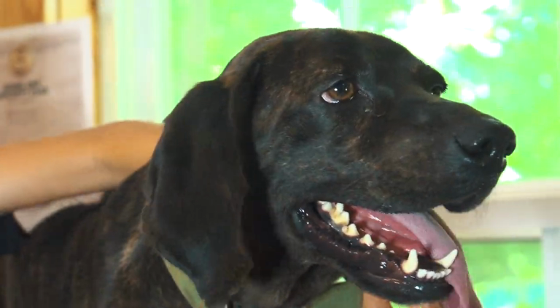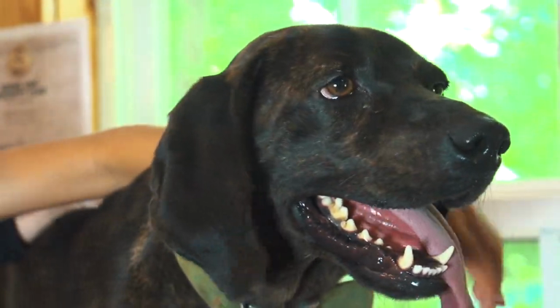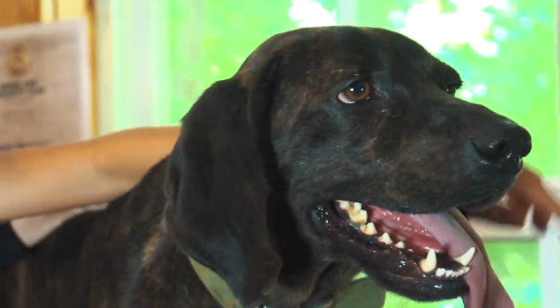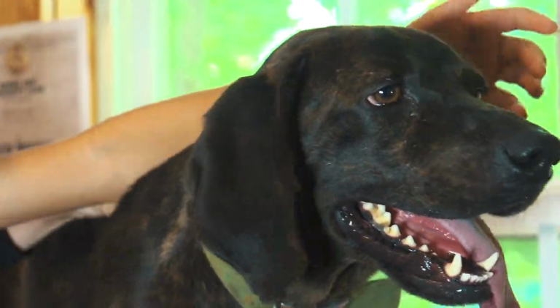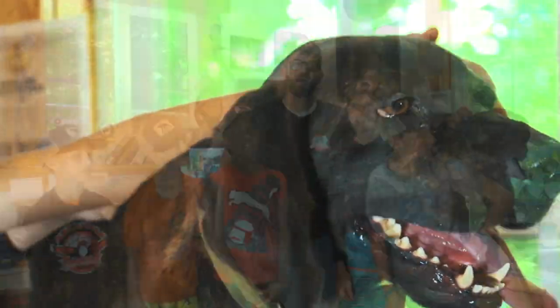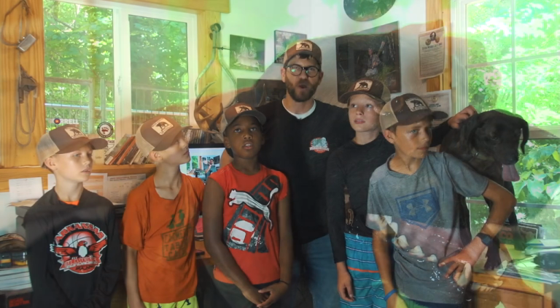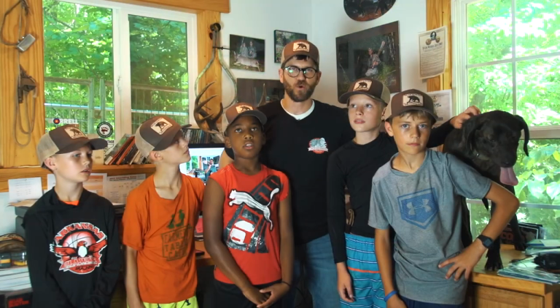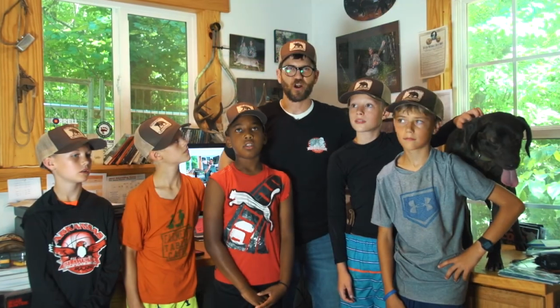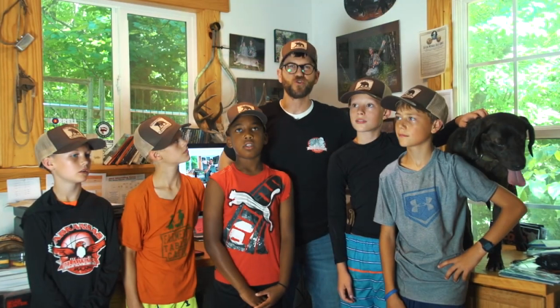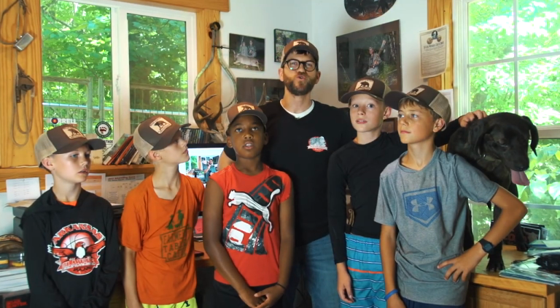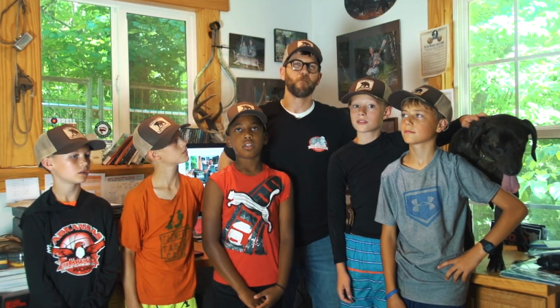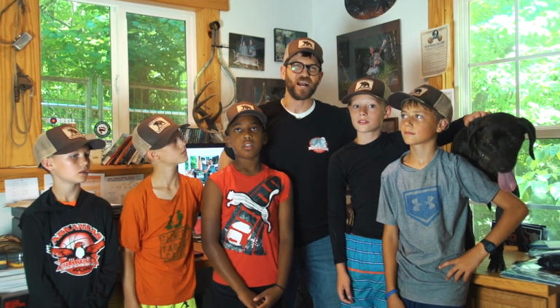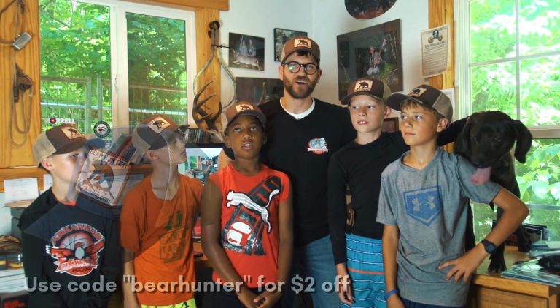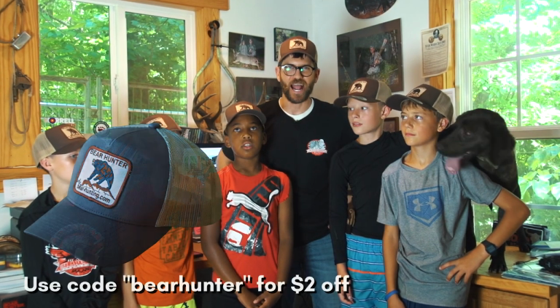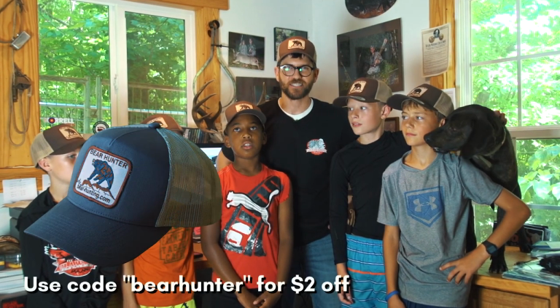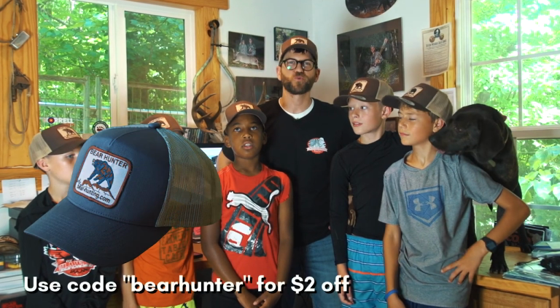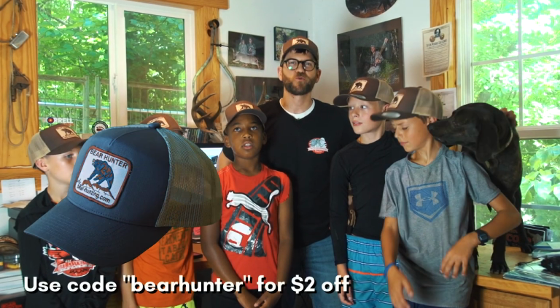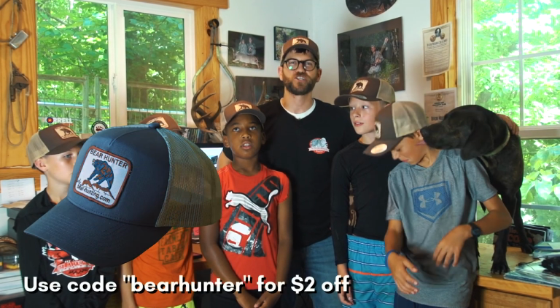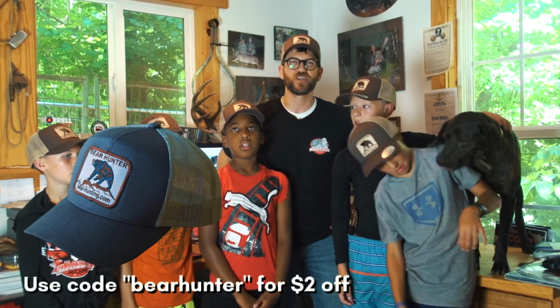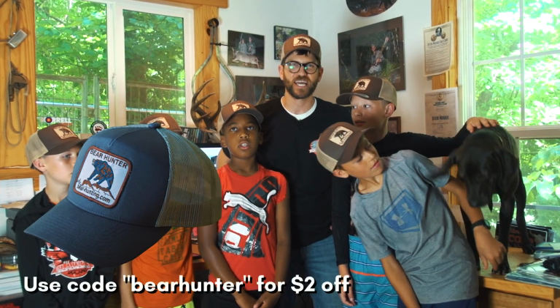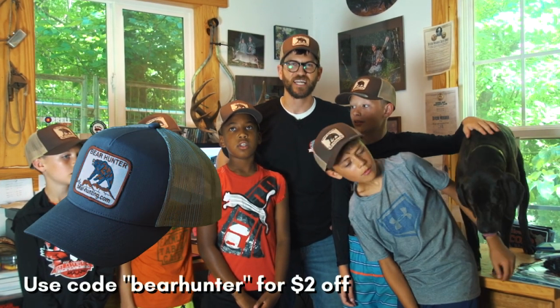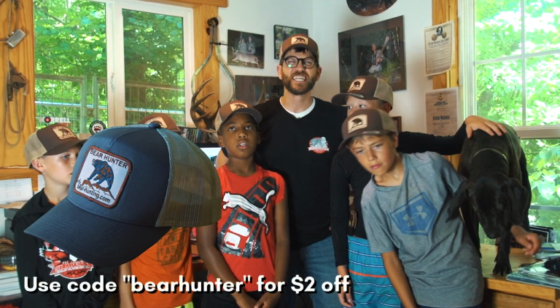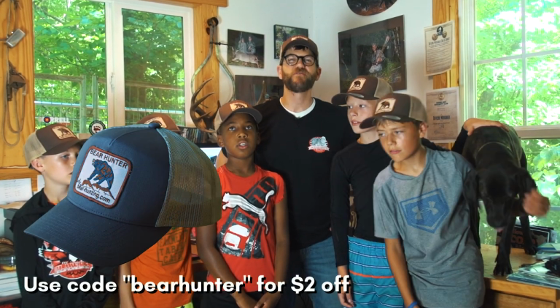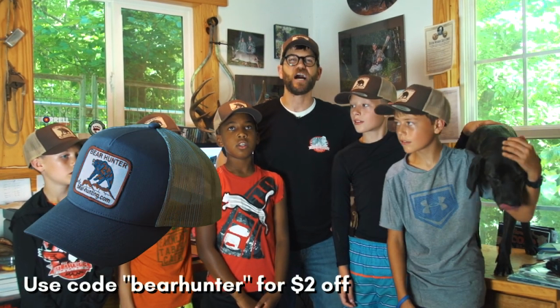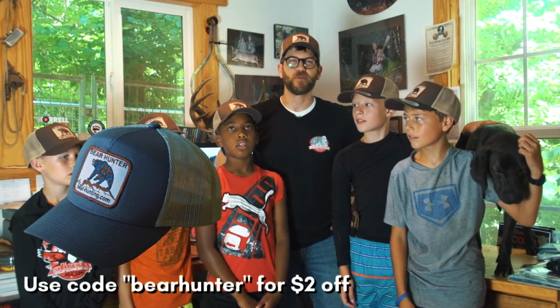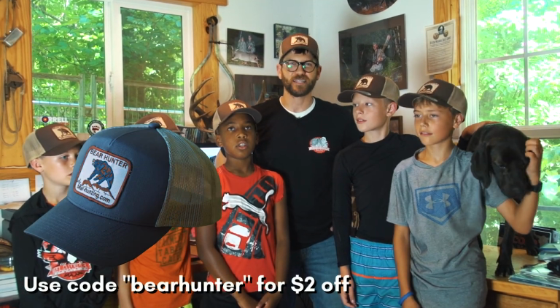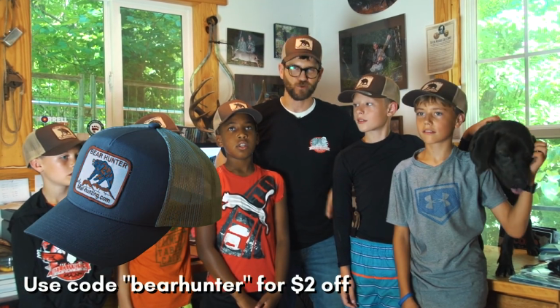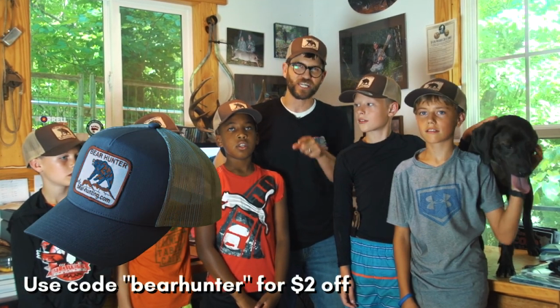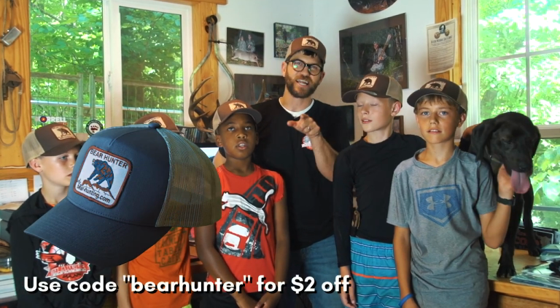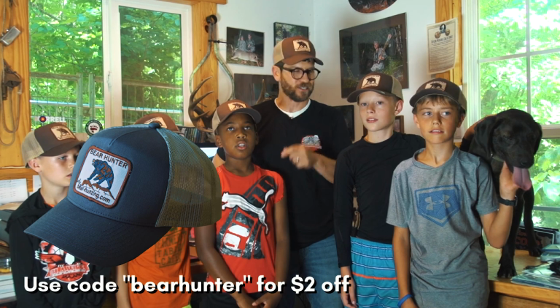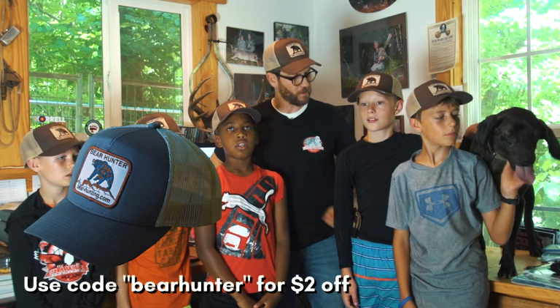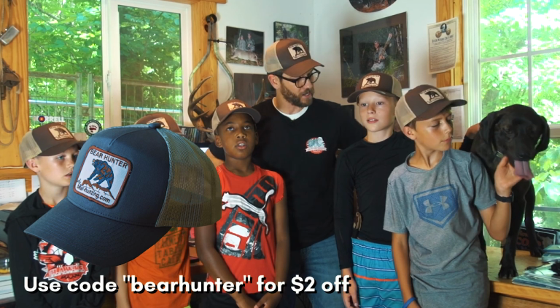Last week we gave away one of our new bear hunter hats. This week we're going to do it again — leave a comment and we'll send it out to somebody.